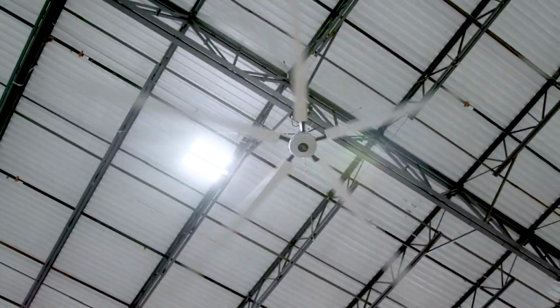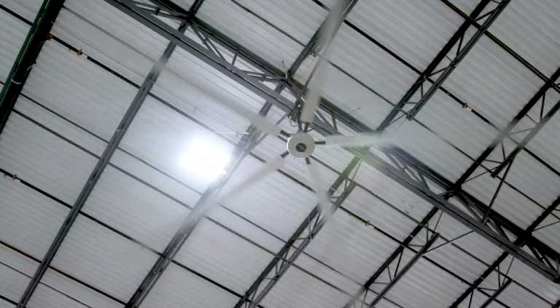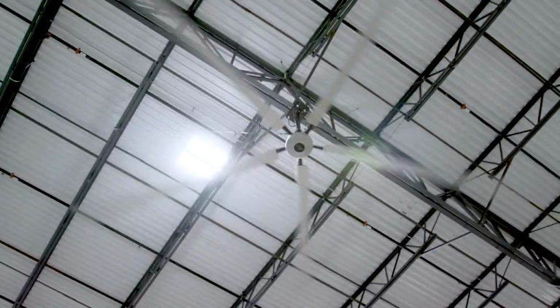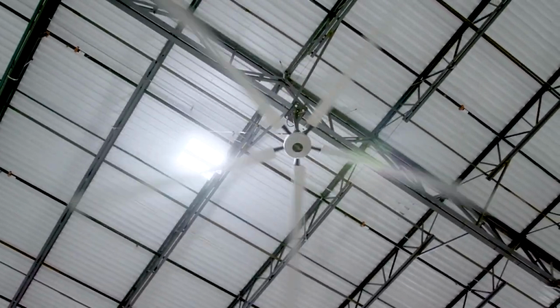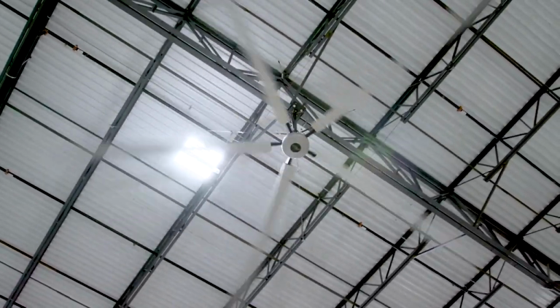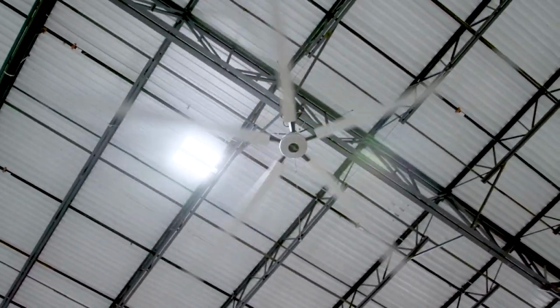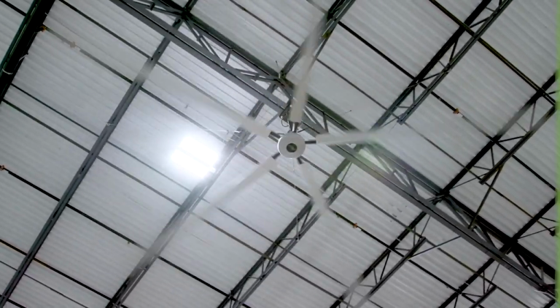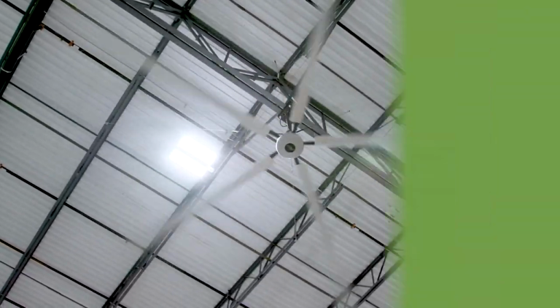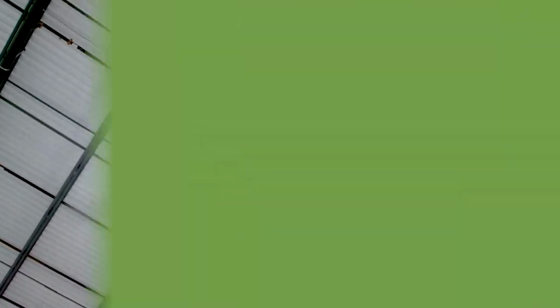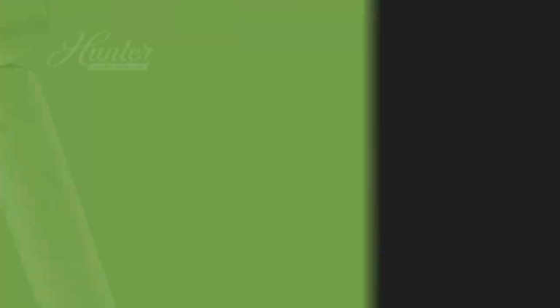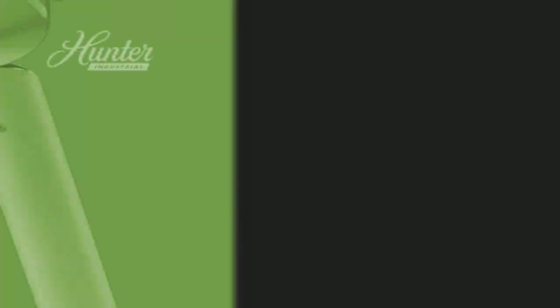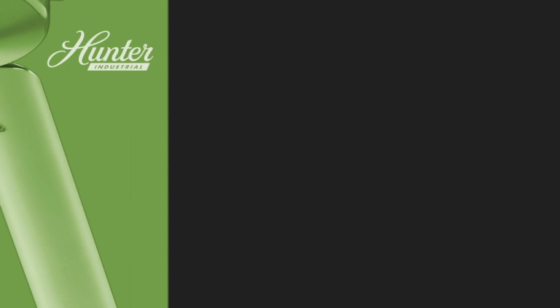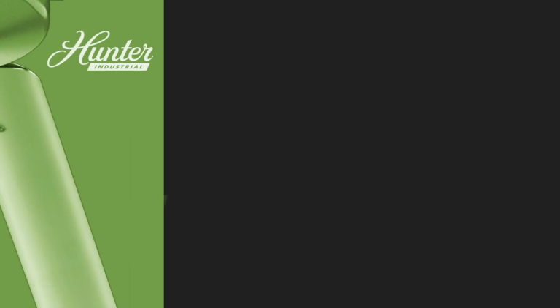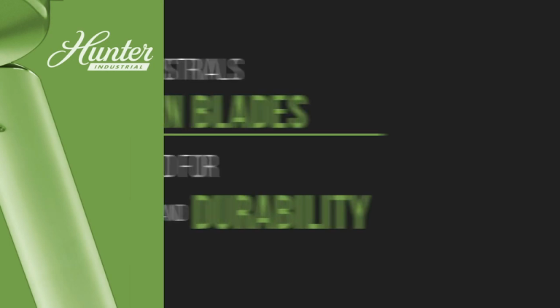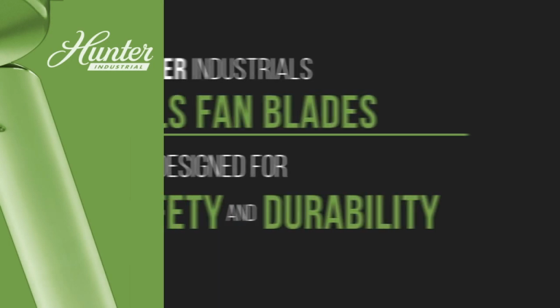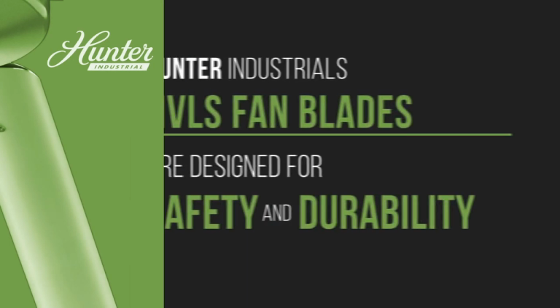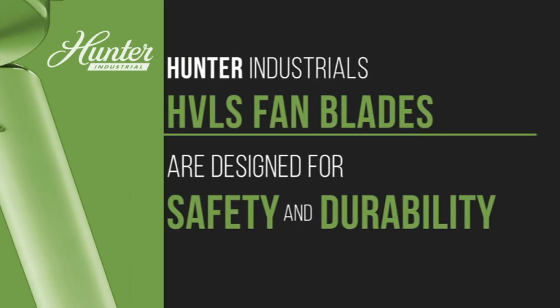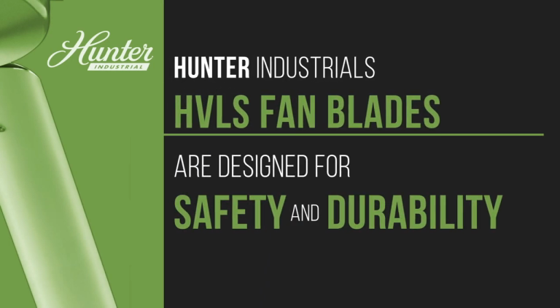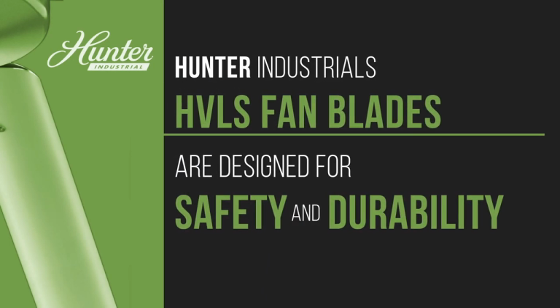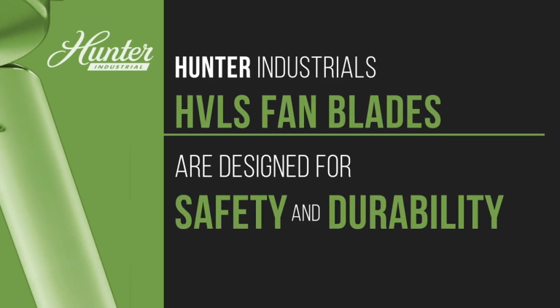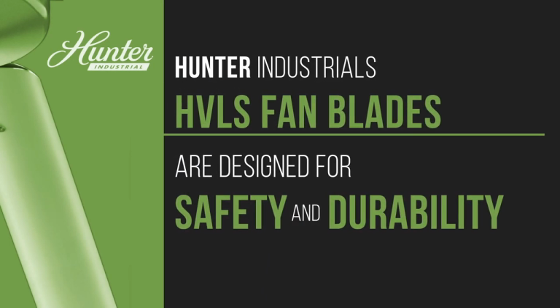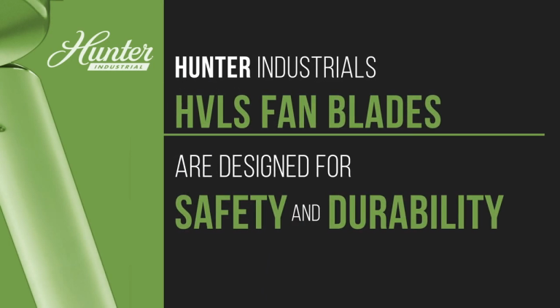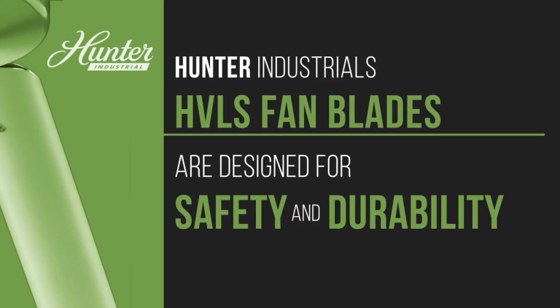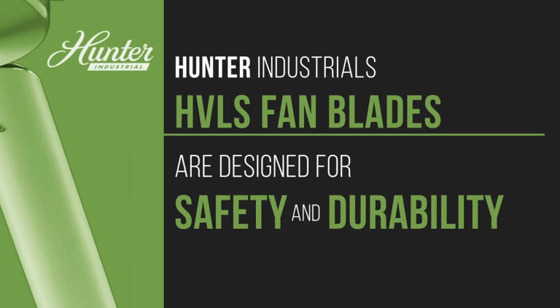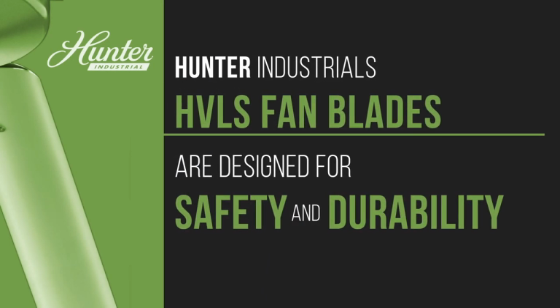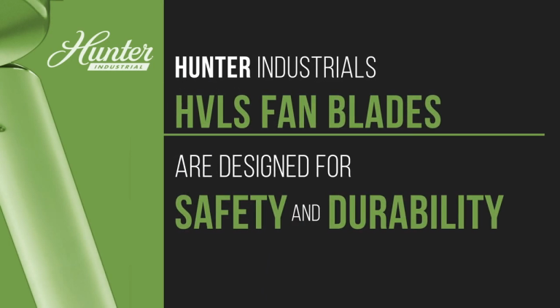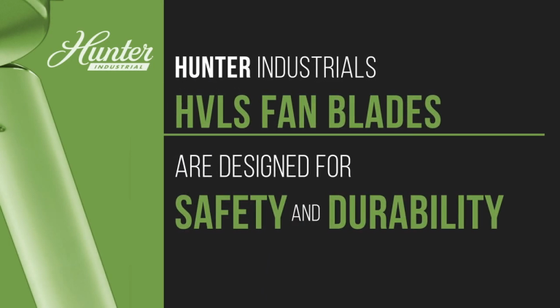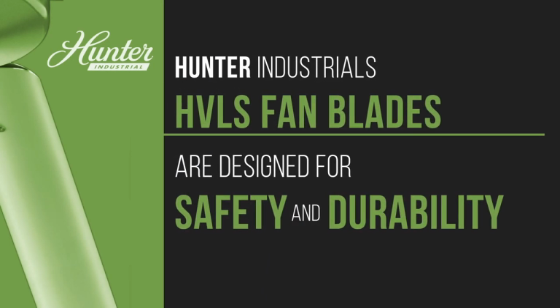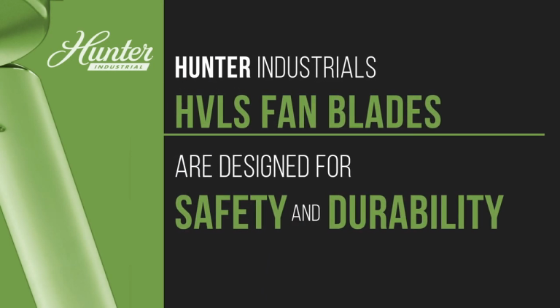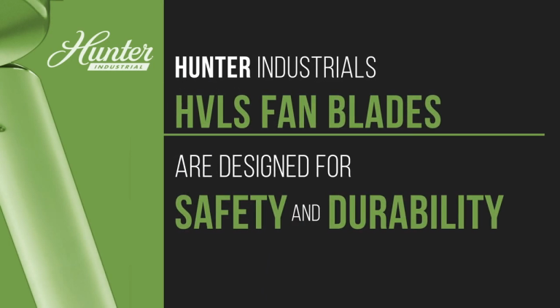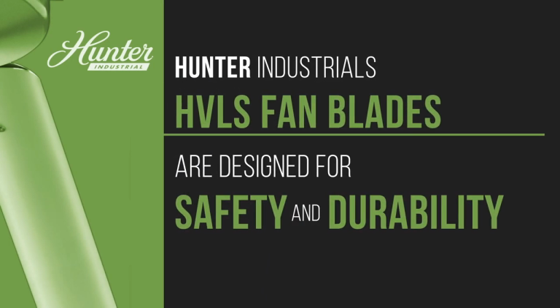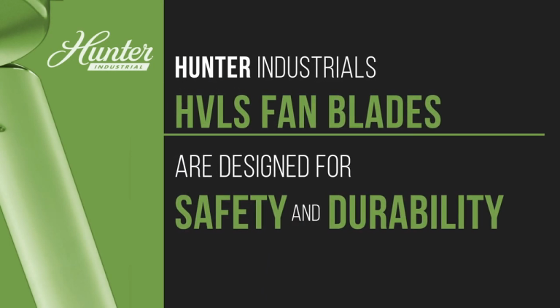Although Hunter certainly does not recommend creating any type of obstruction with the fan blades, they're designed to withstand the impacts of sports equipment.